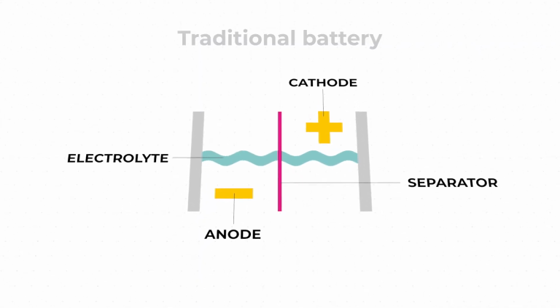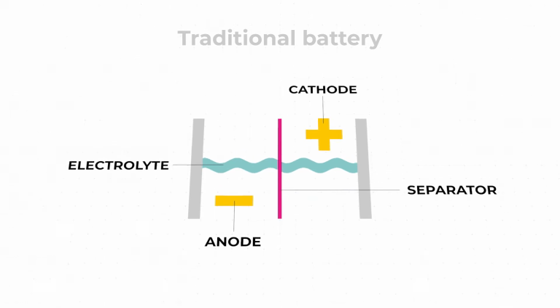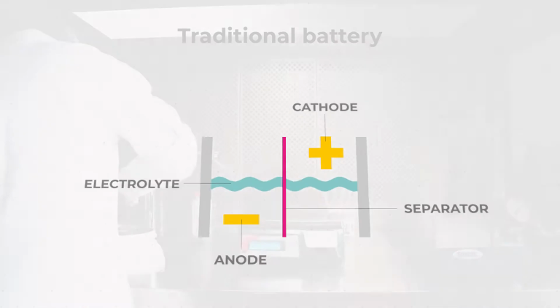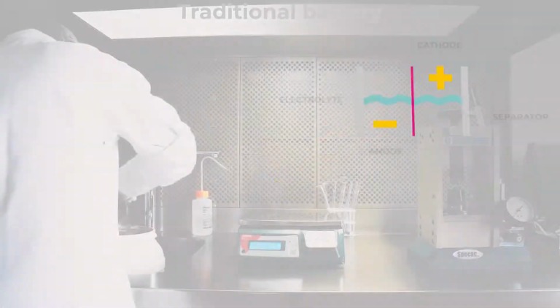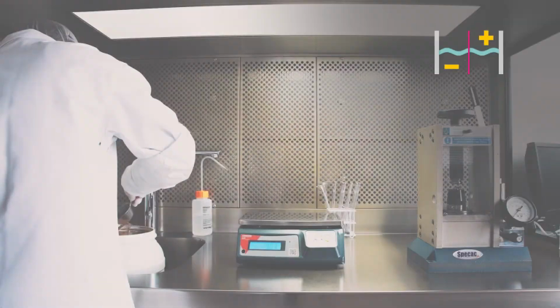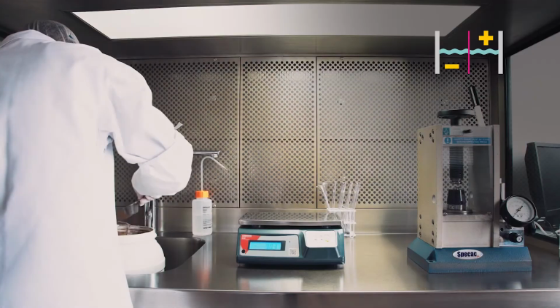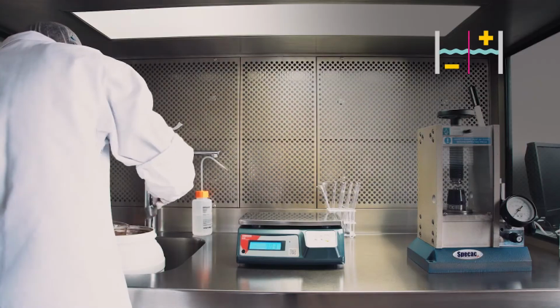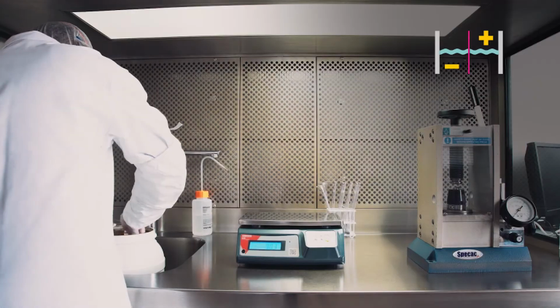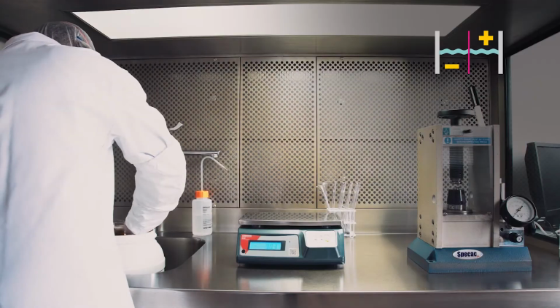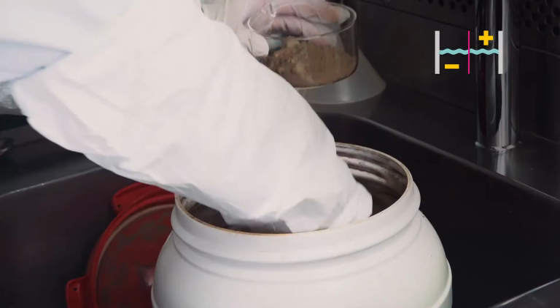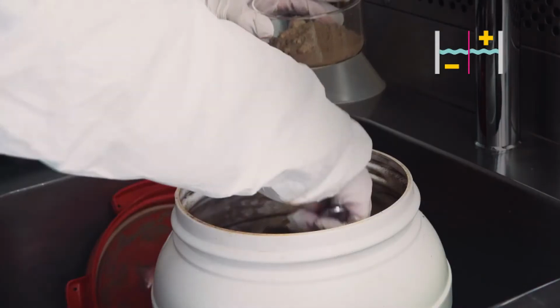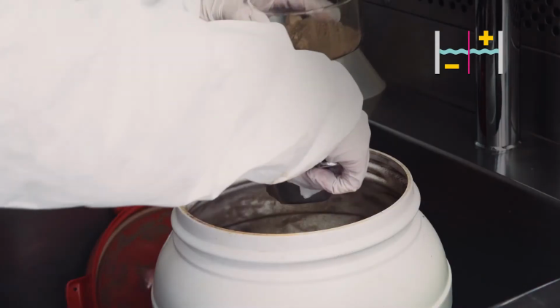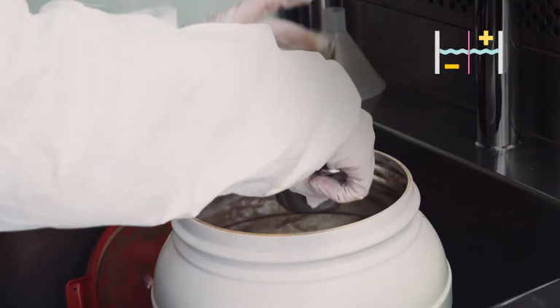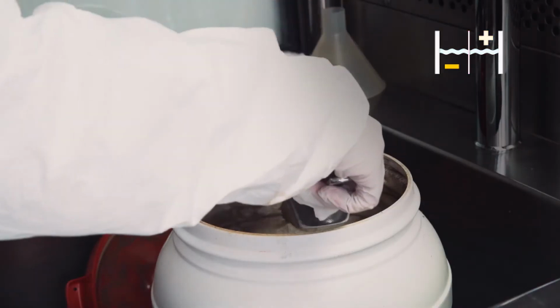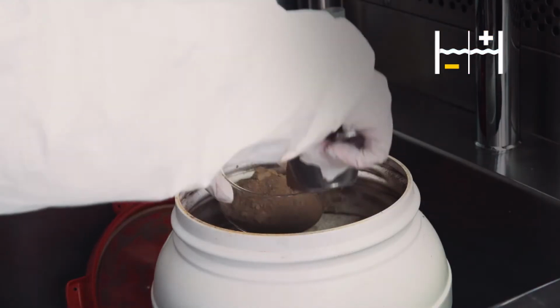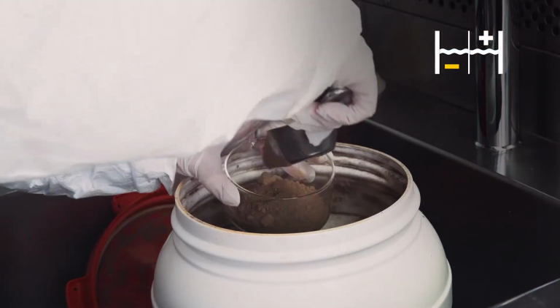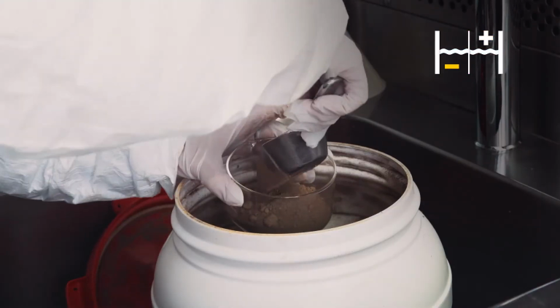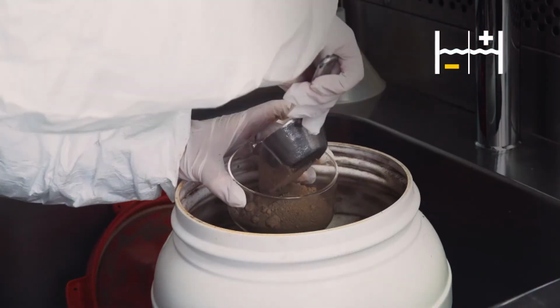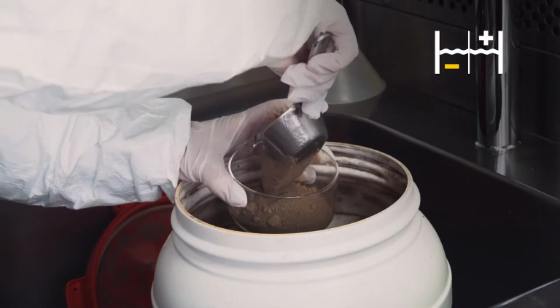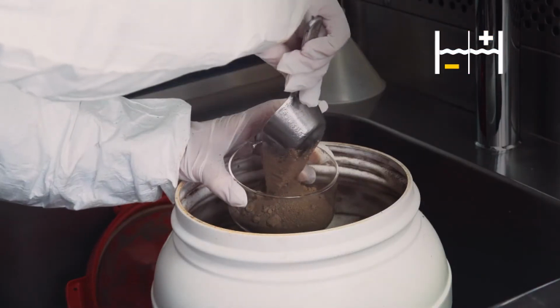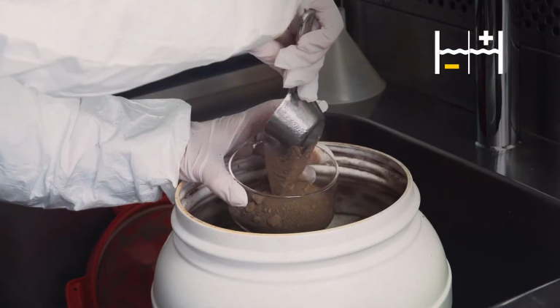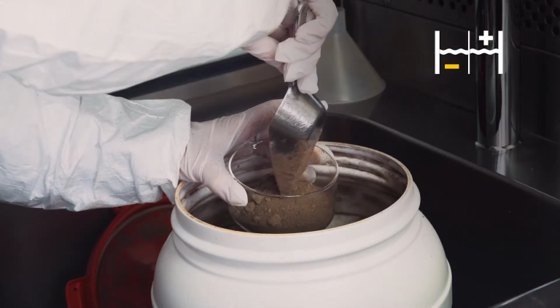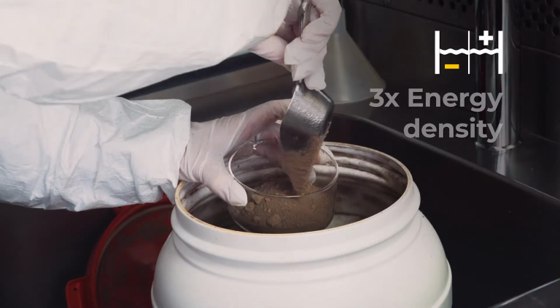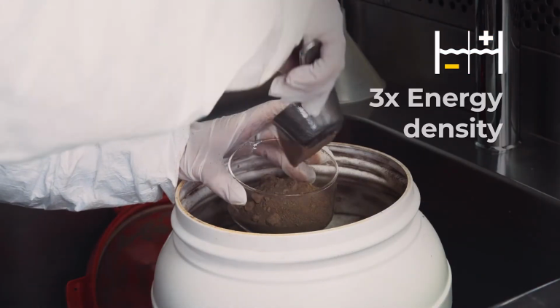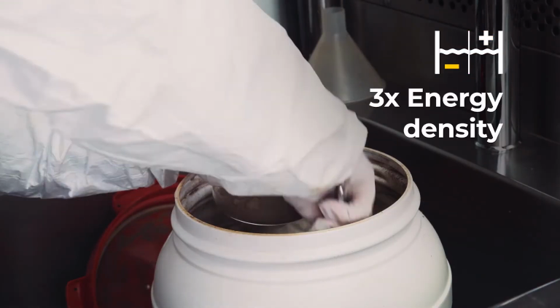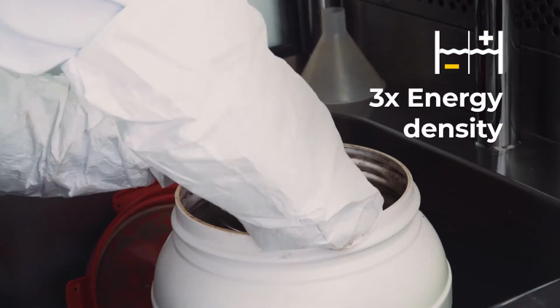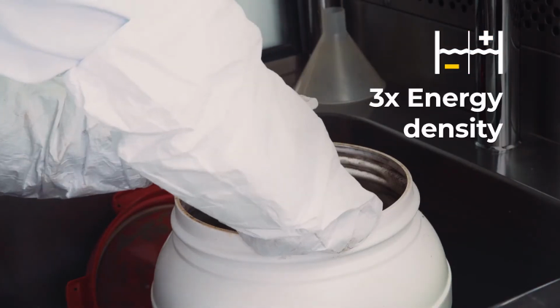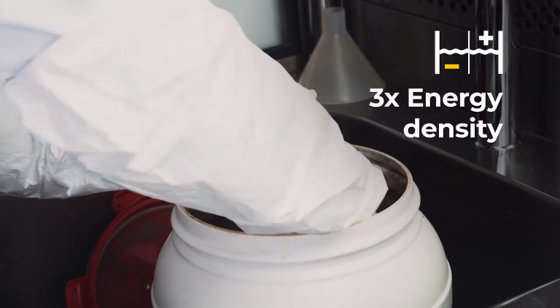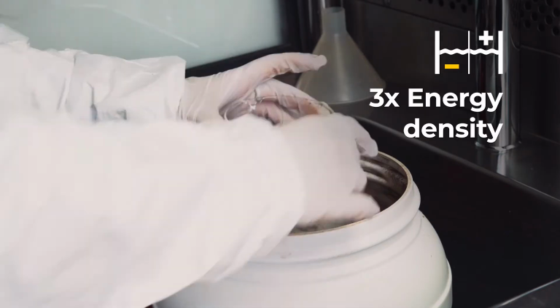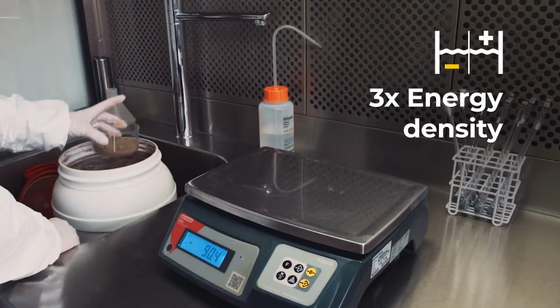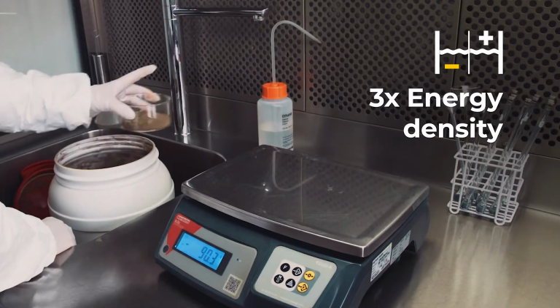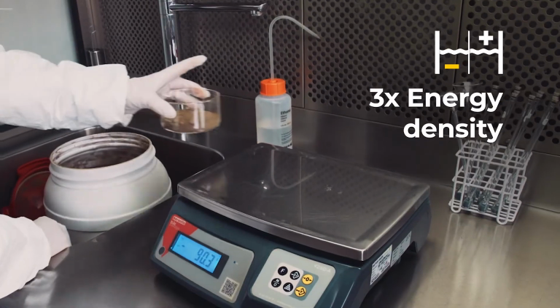In Astrobat, we are replacing graphite with silicon in the anode in order to triple the current energy density.